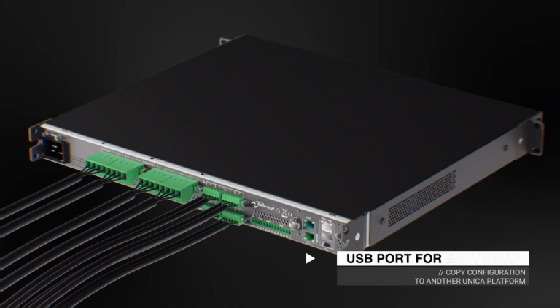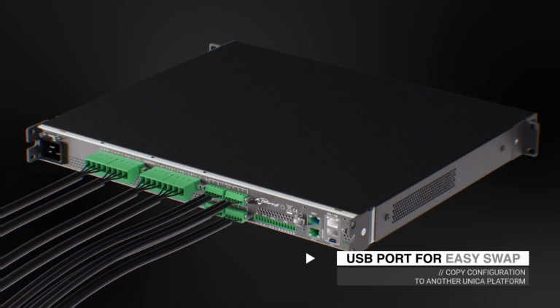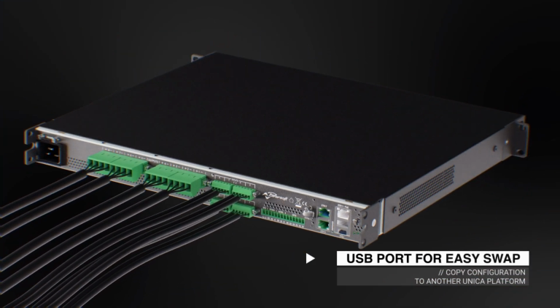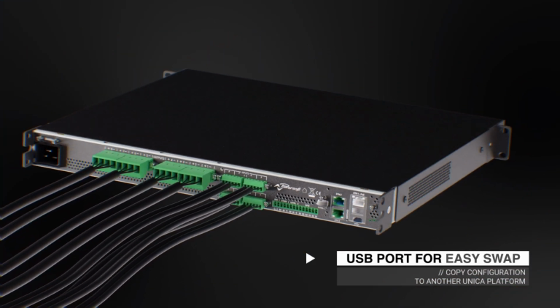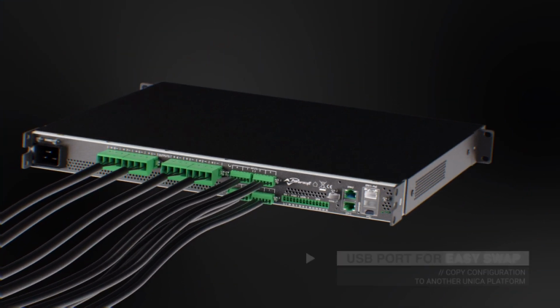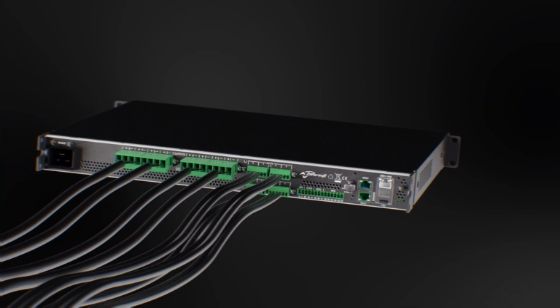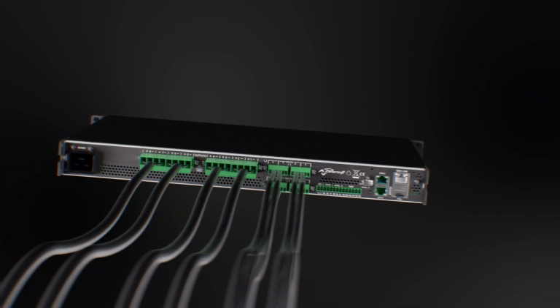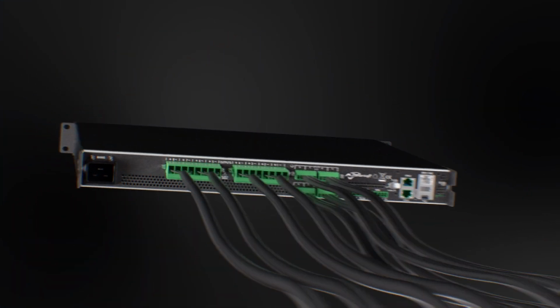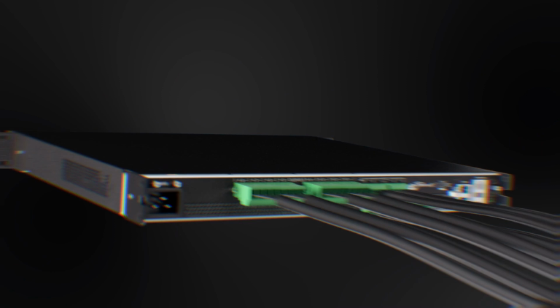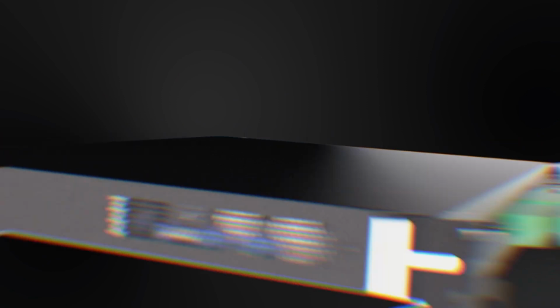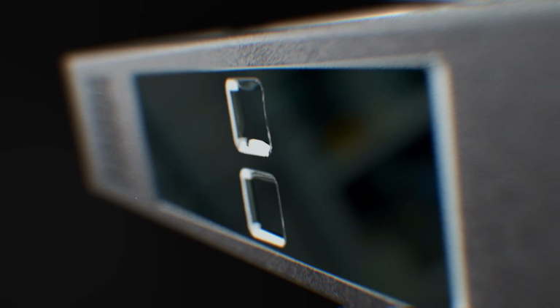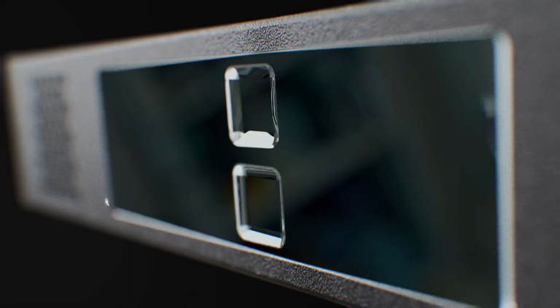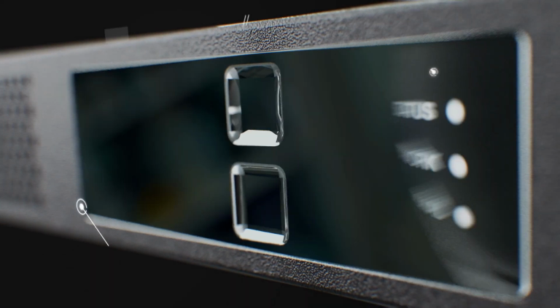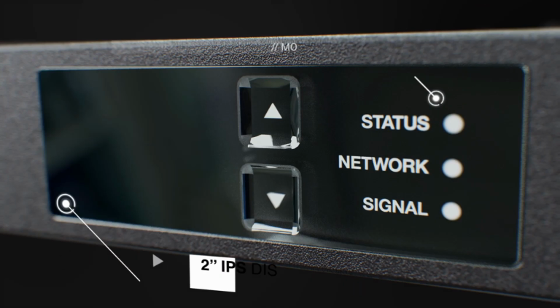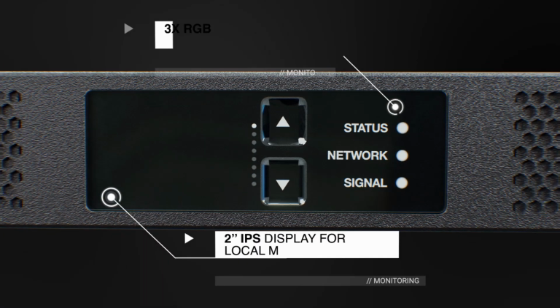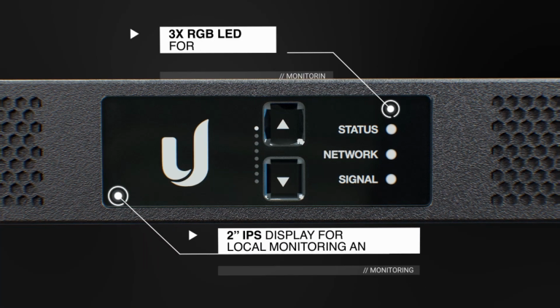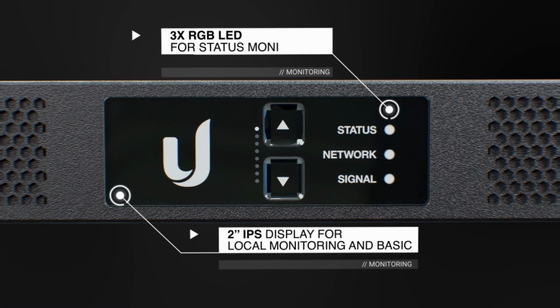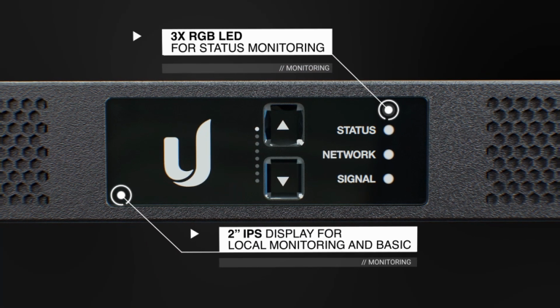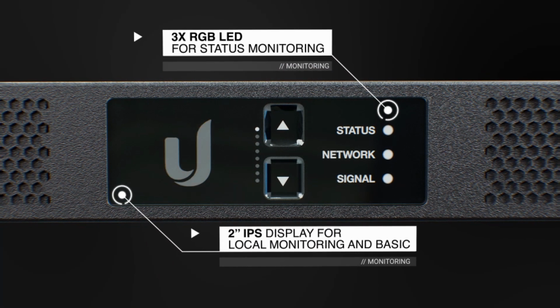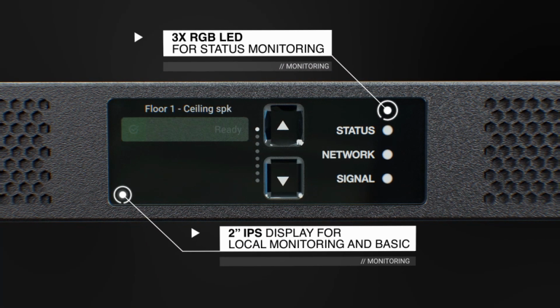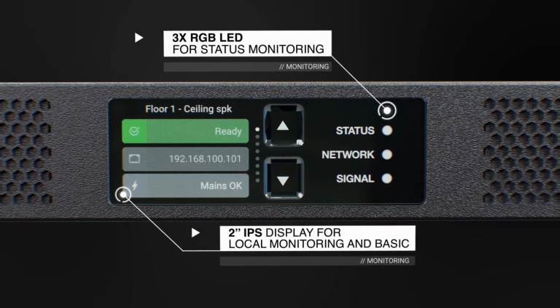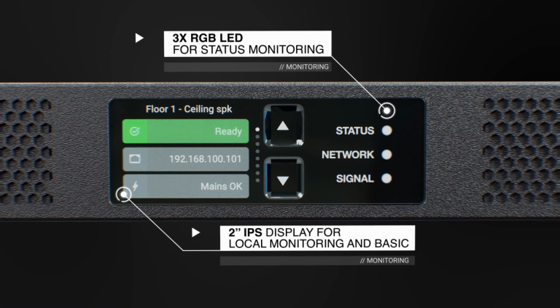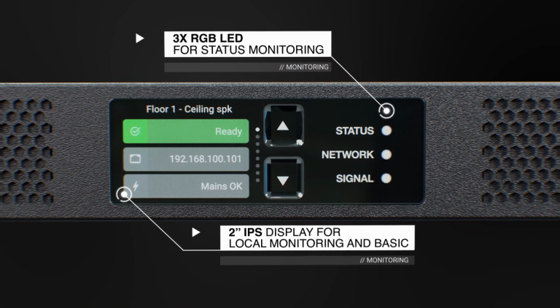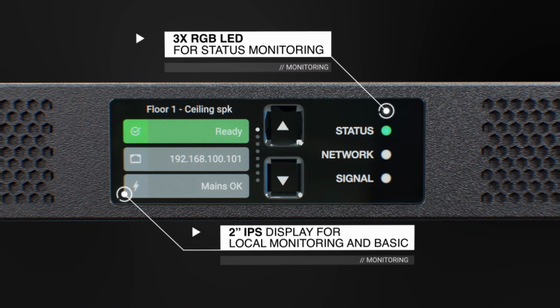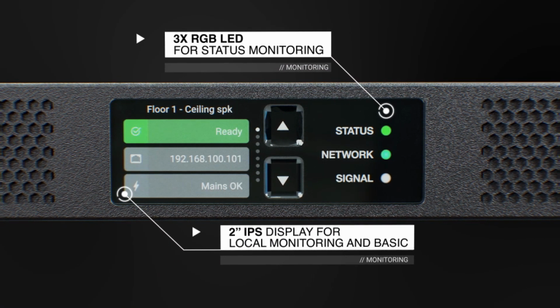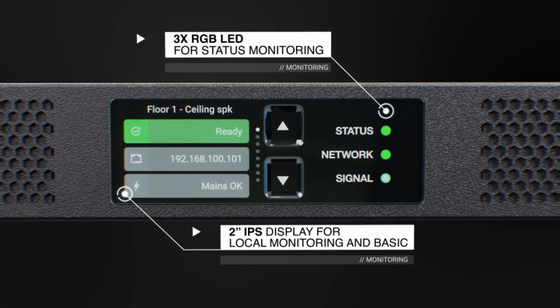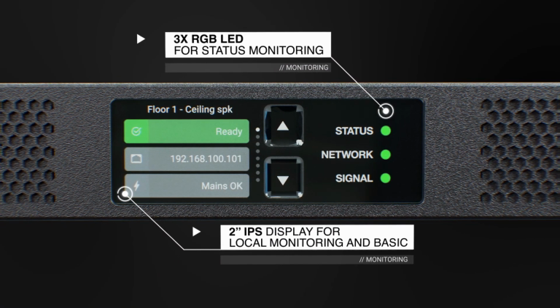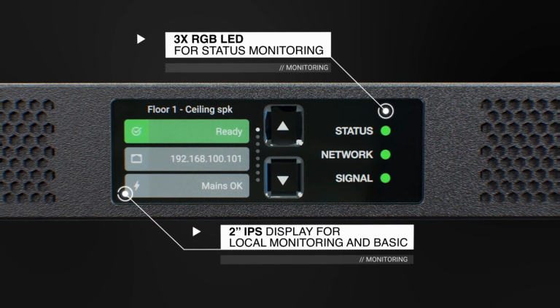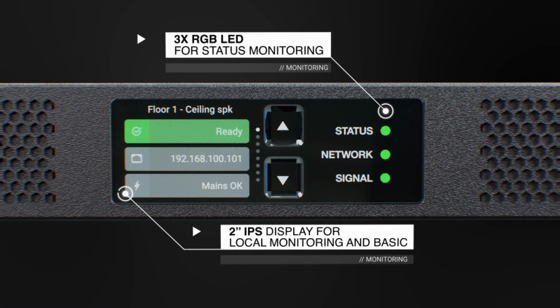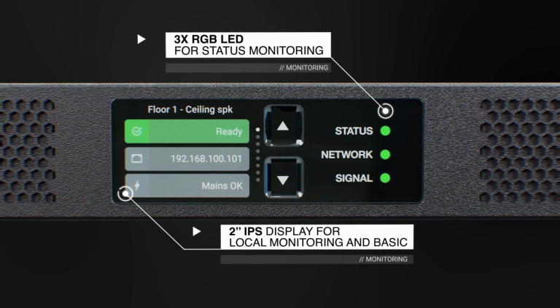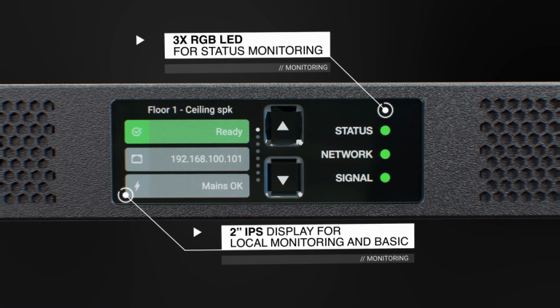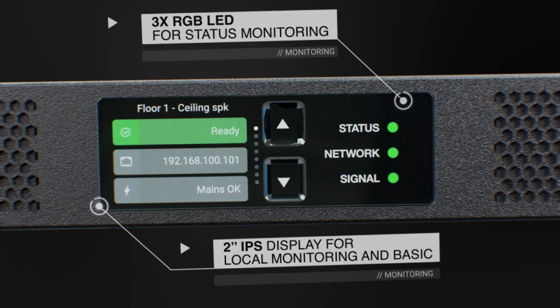On the front, a two-inch display shows all relevant monitoring information and can be used to perform basic operations.